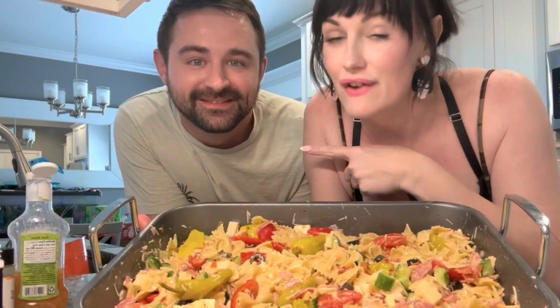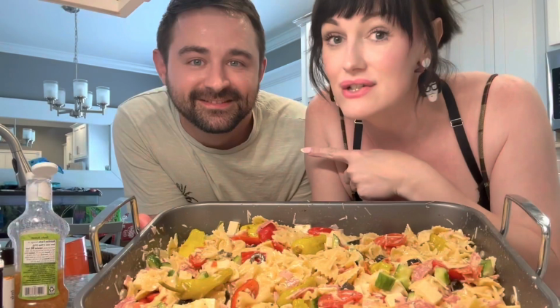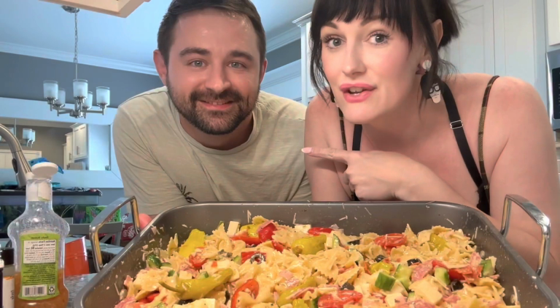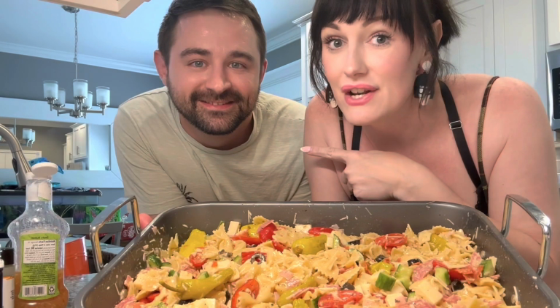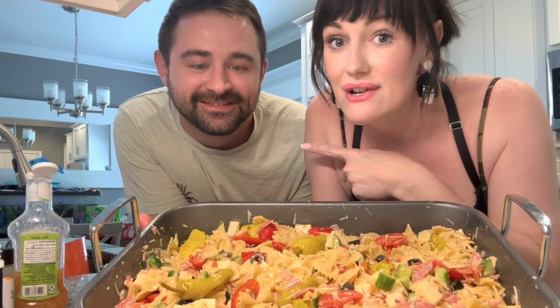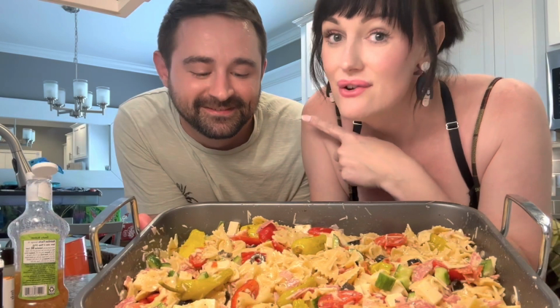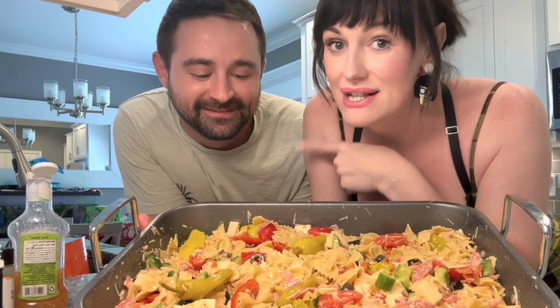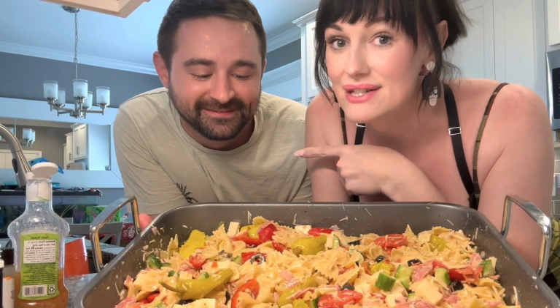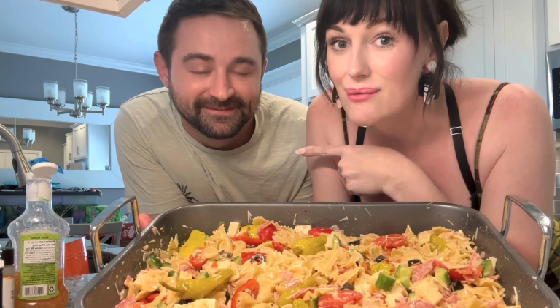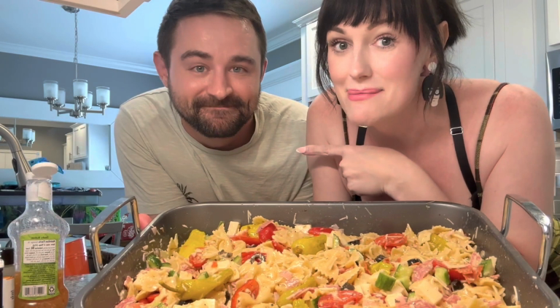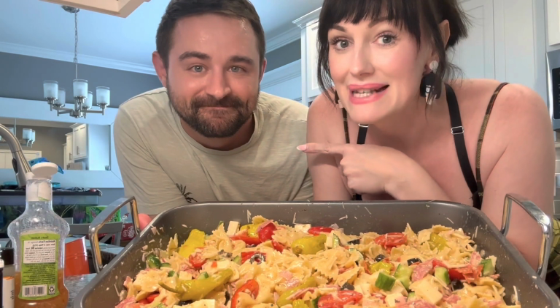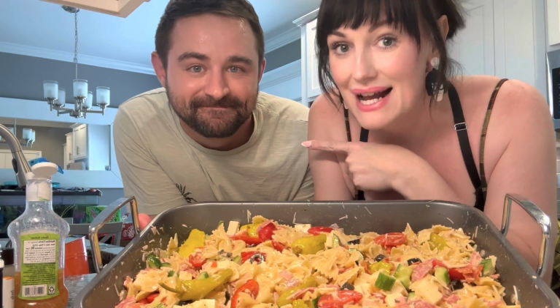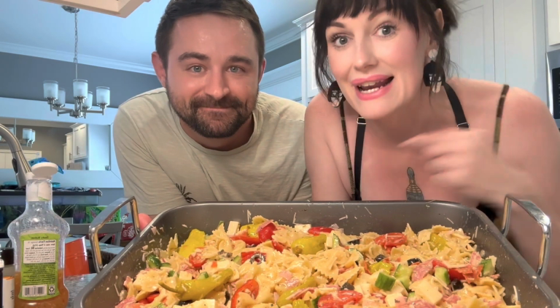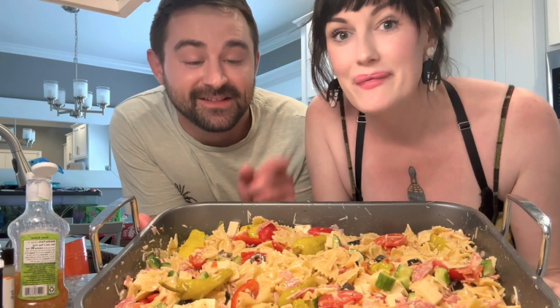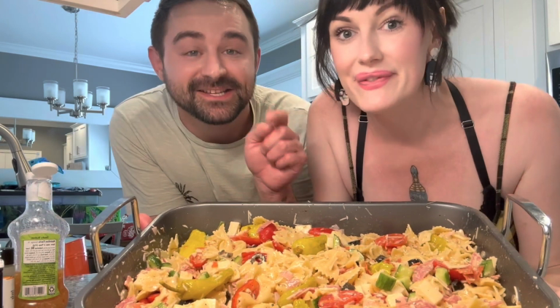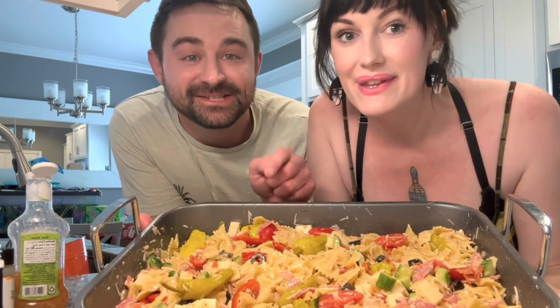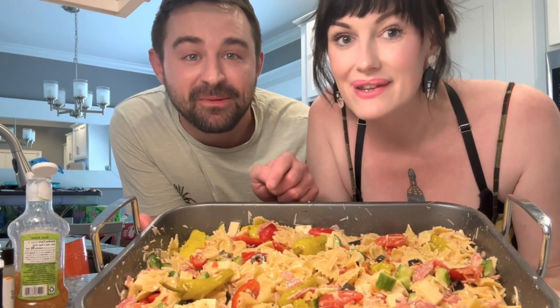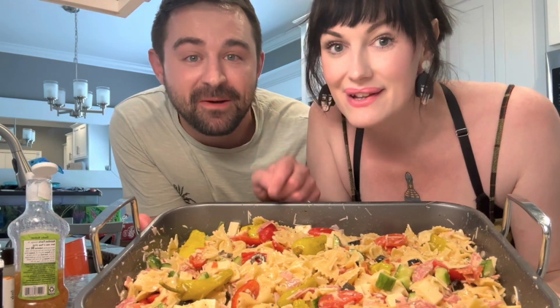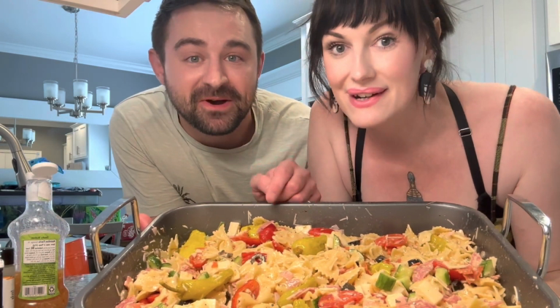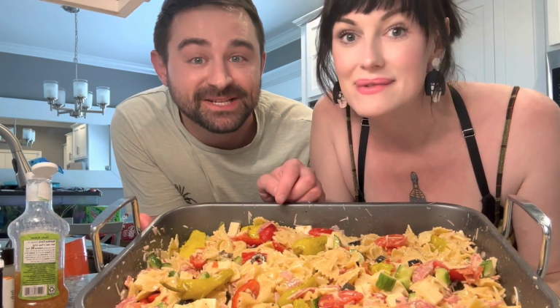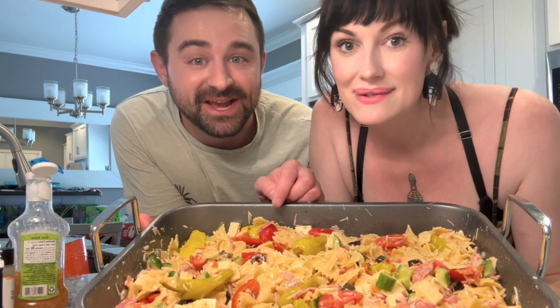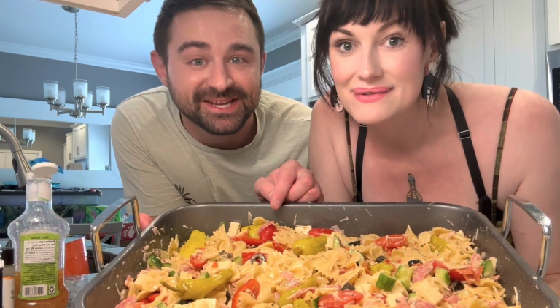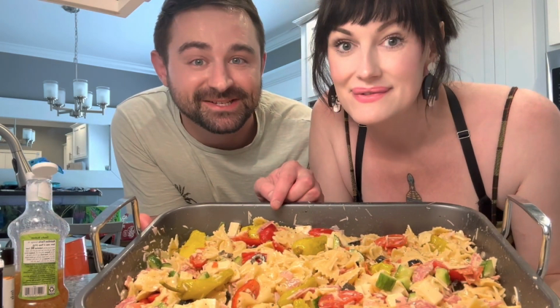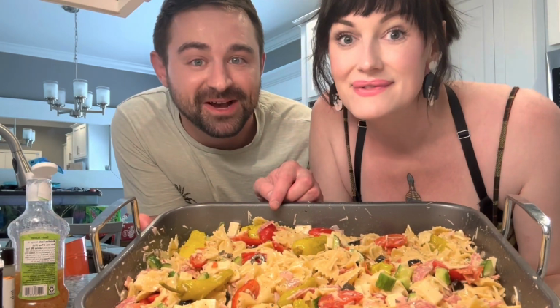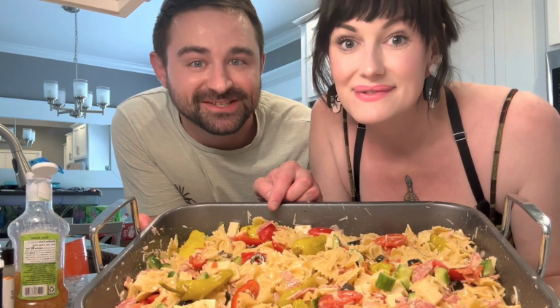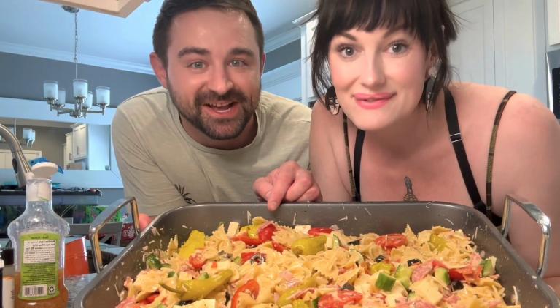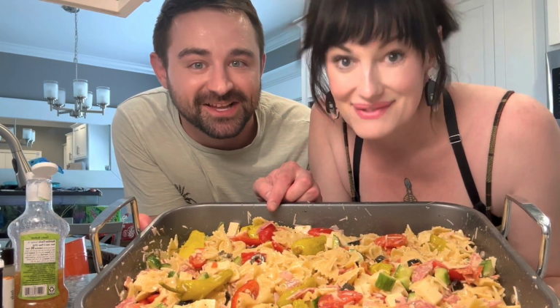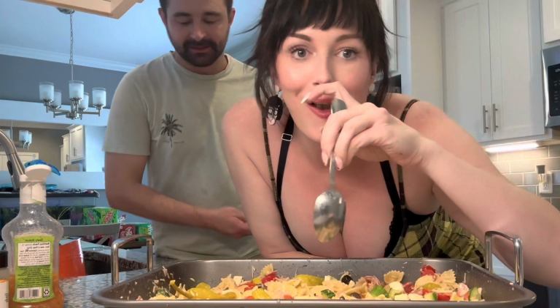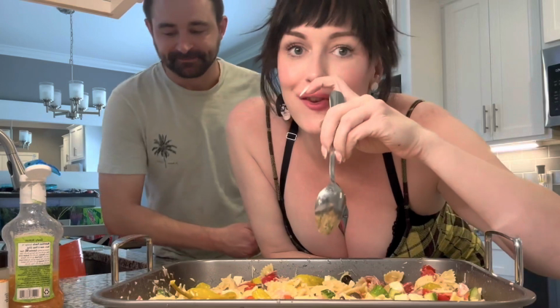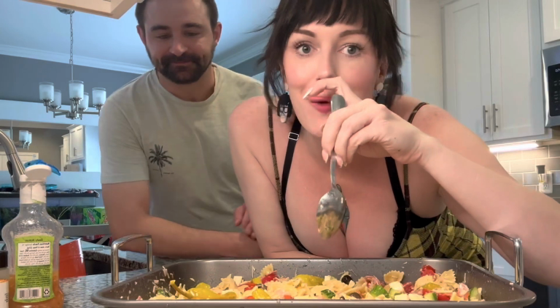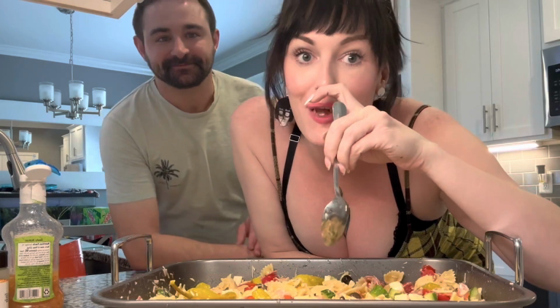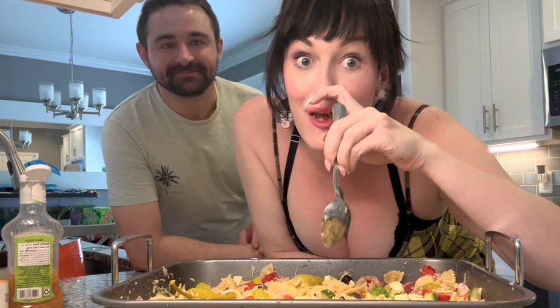For those of you that don't know, this is our roommate Scotty. And this is my mama, Miss Becky's pasta salad. I can't stop eating that.